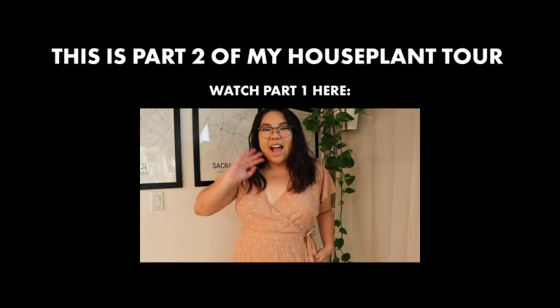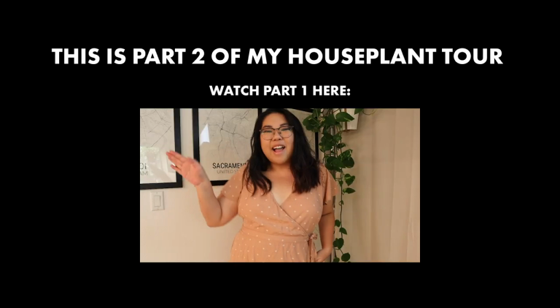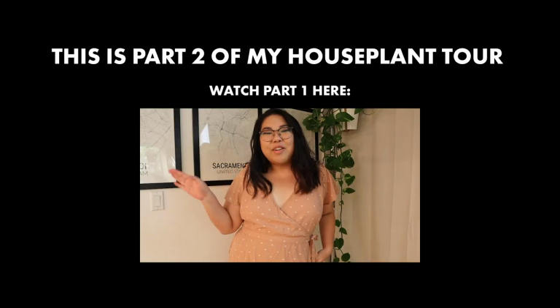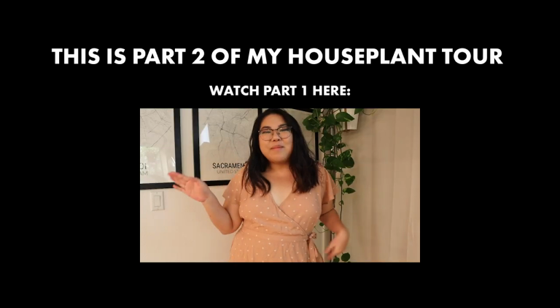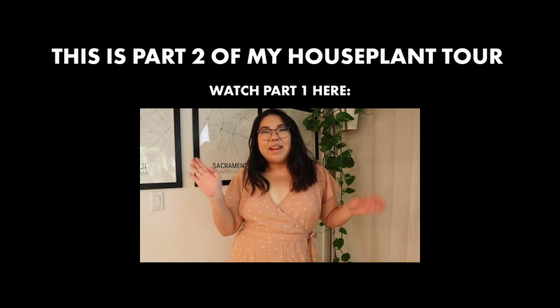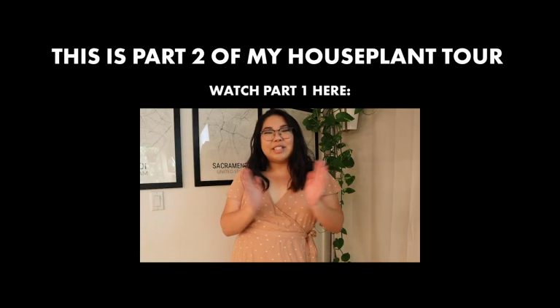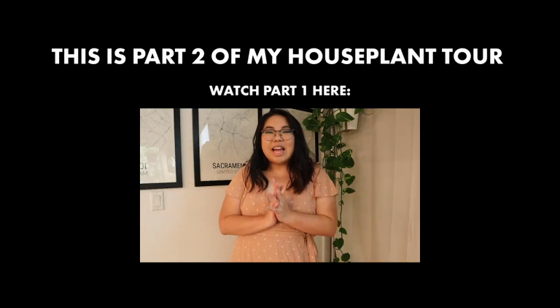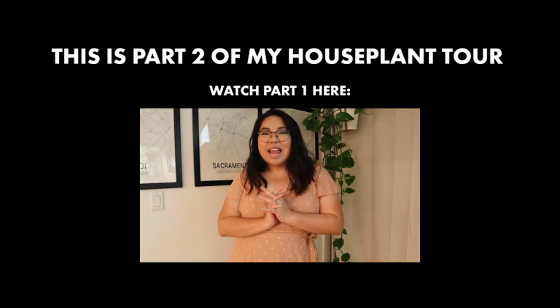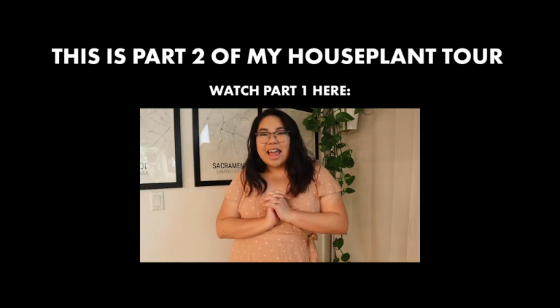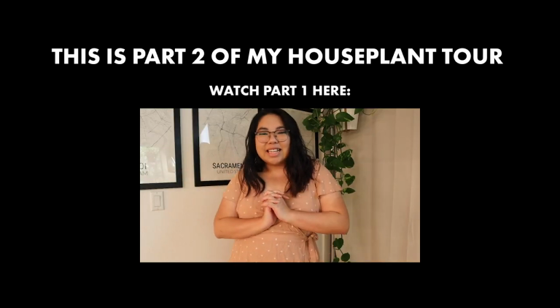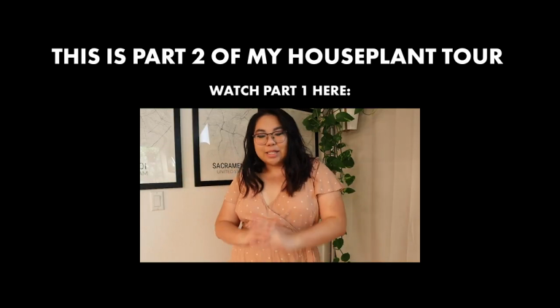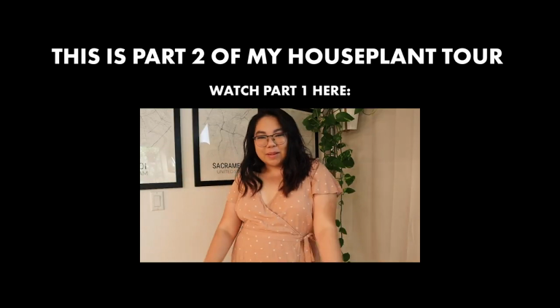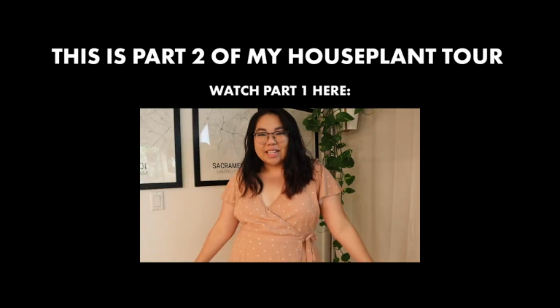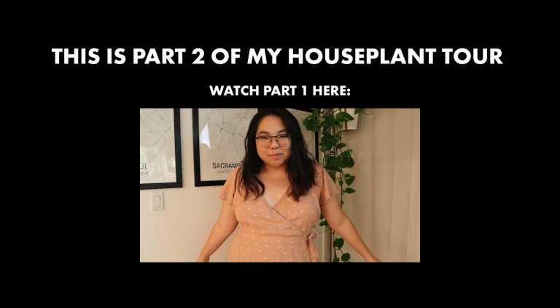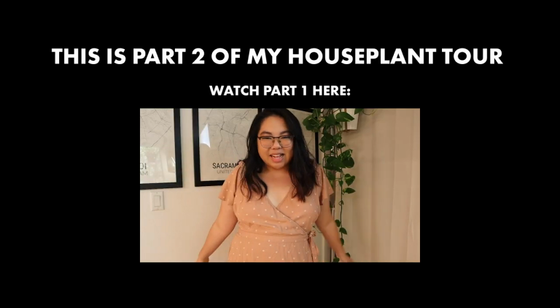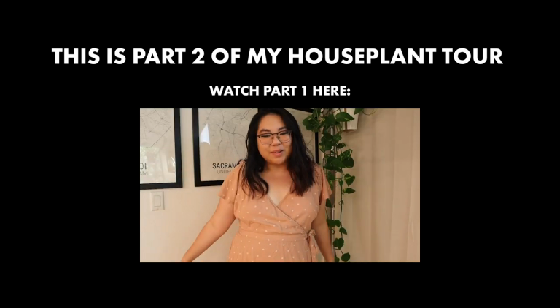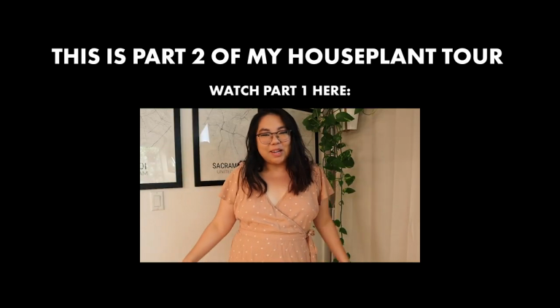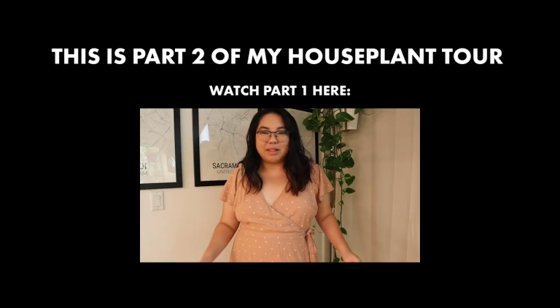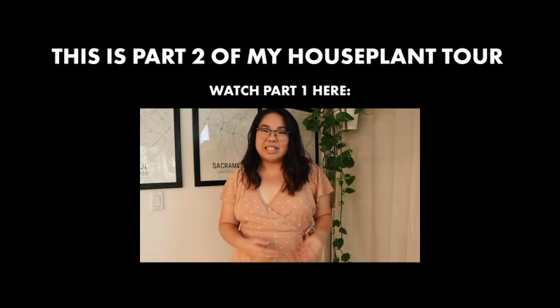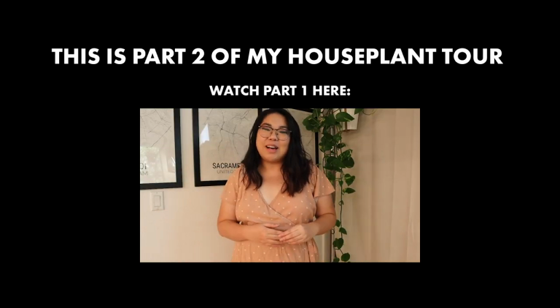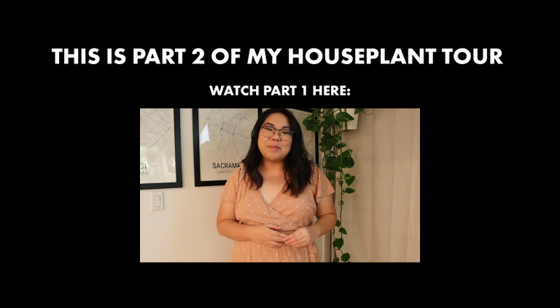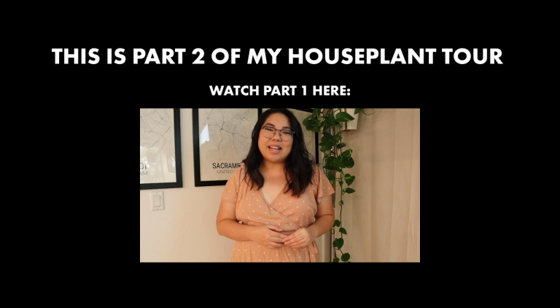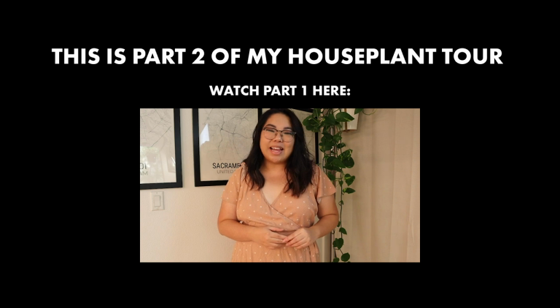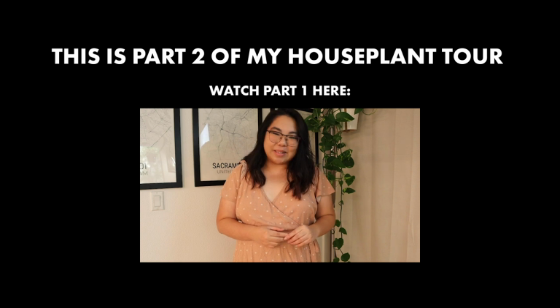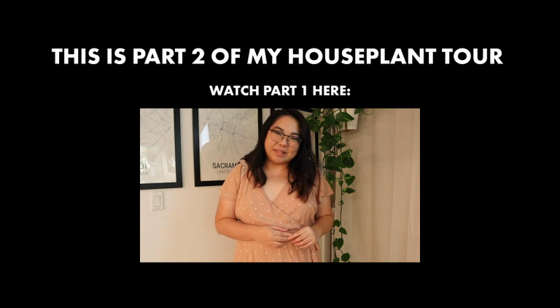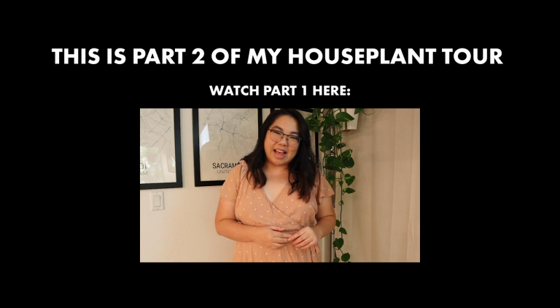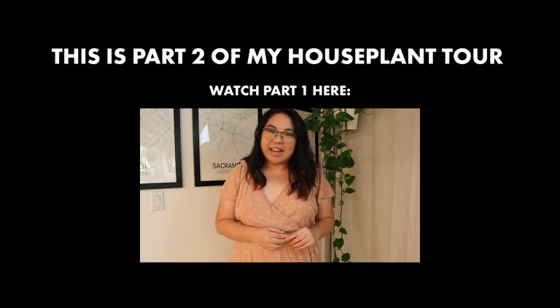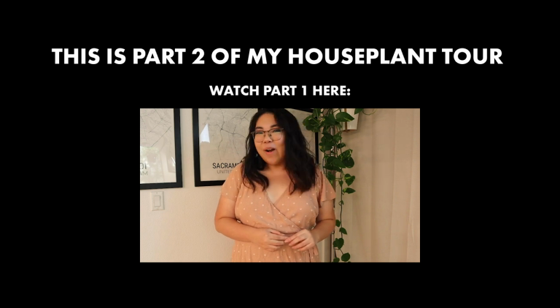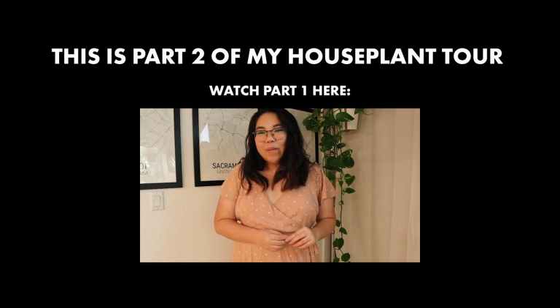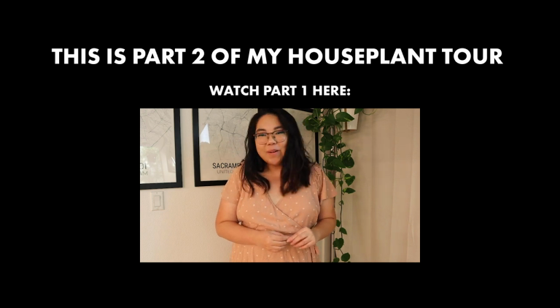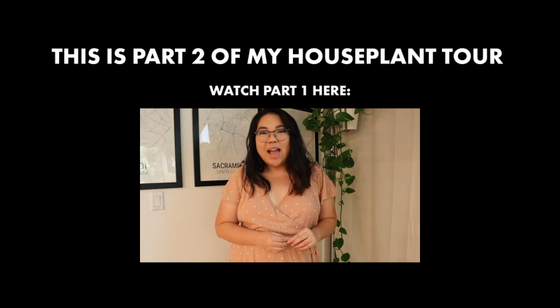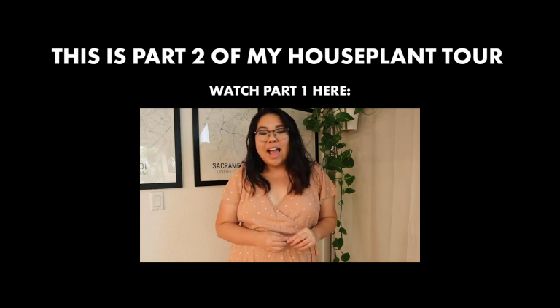Hi everyone, my name is Jen and this is Beast House of Plants, where we talk about houseplants and home design. Welcome back!